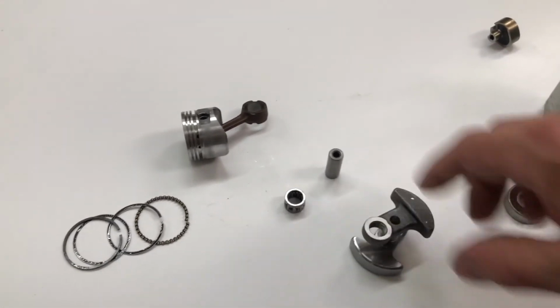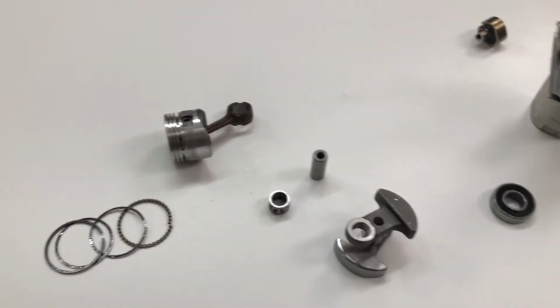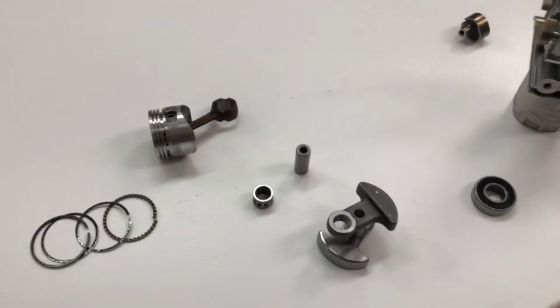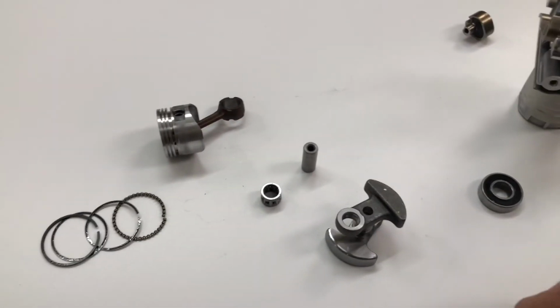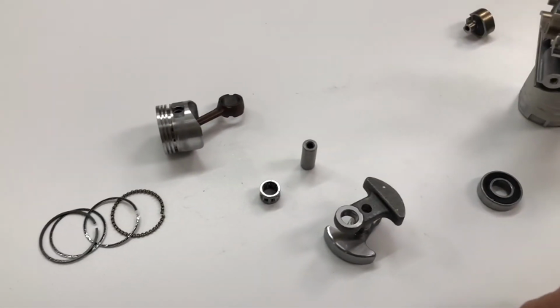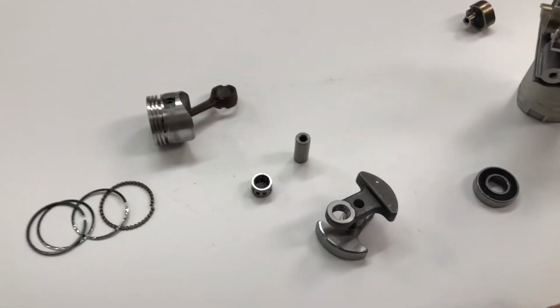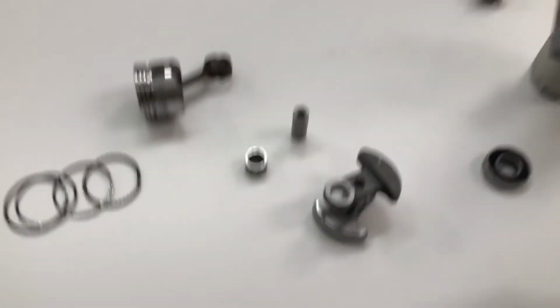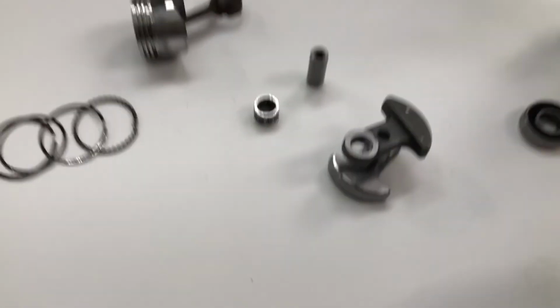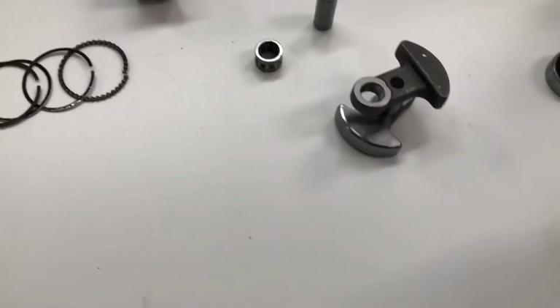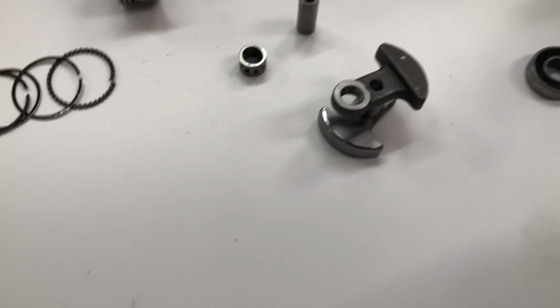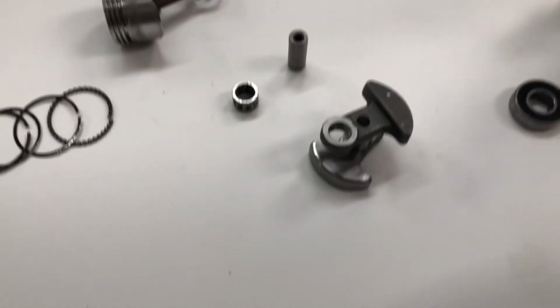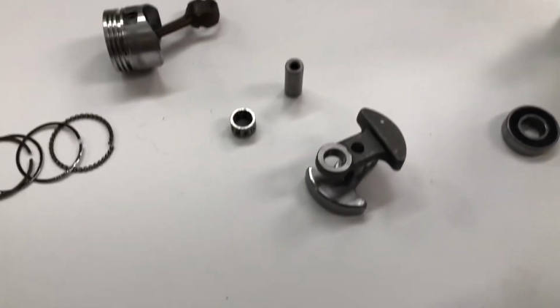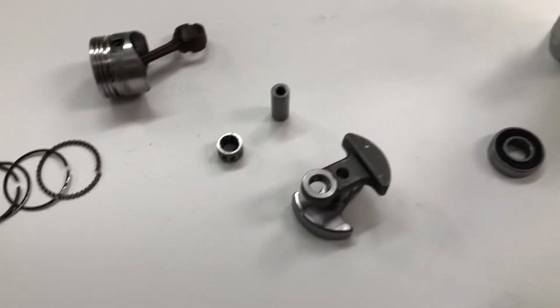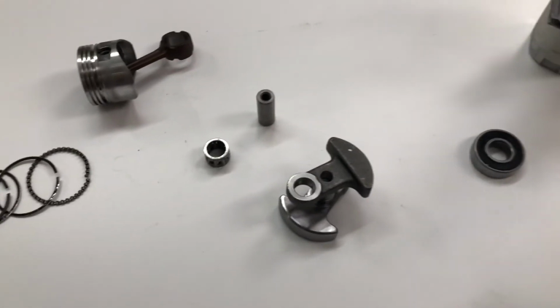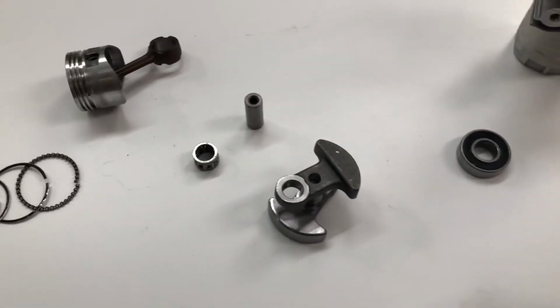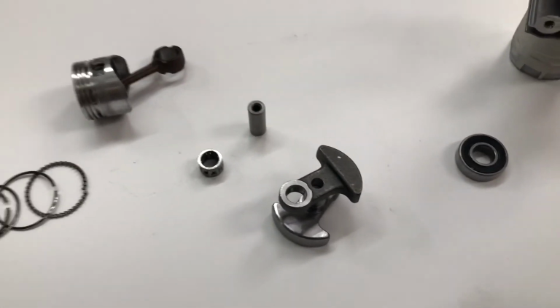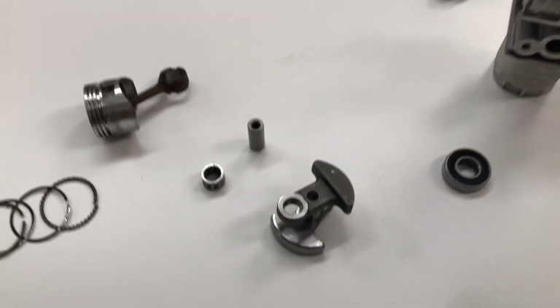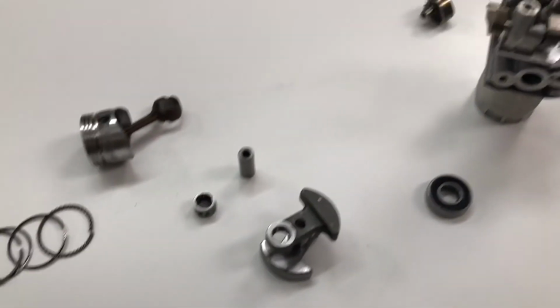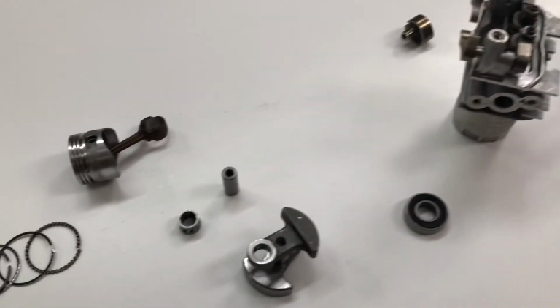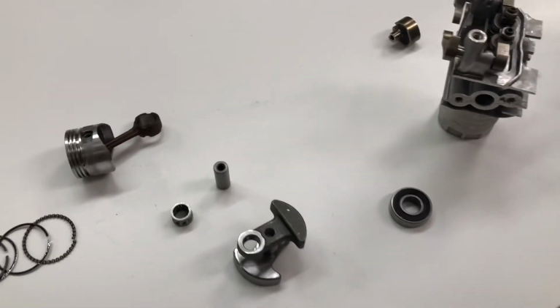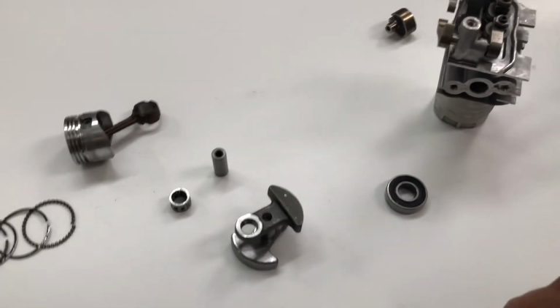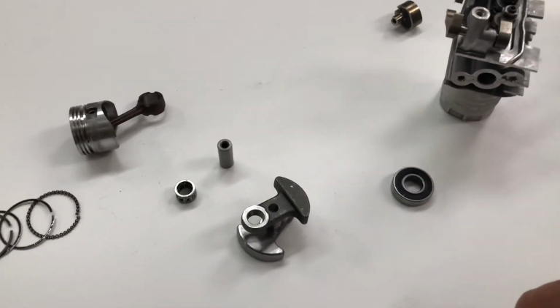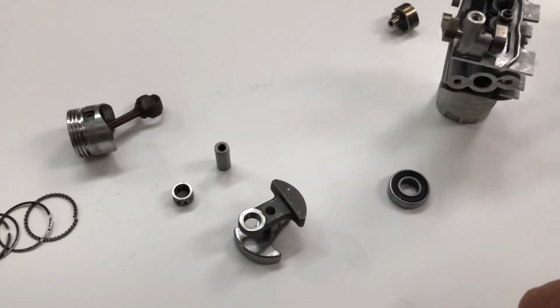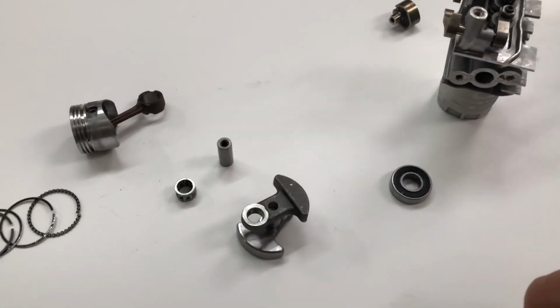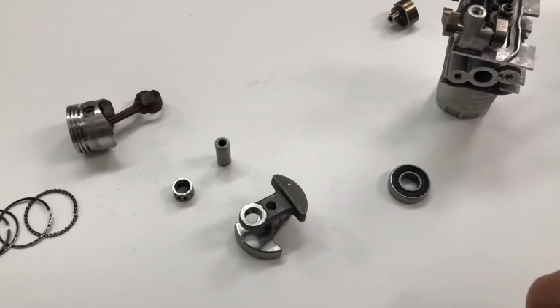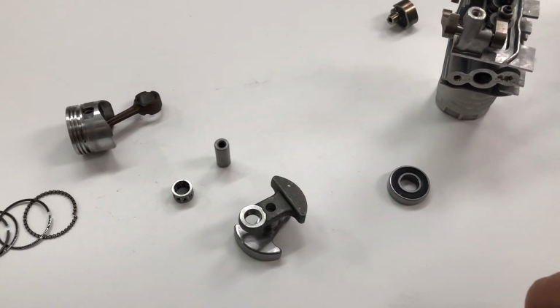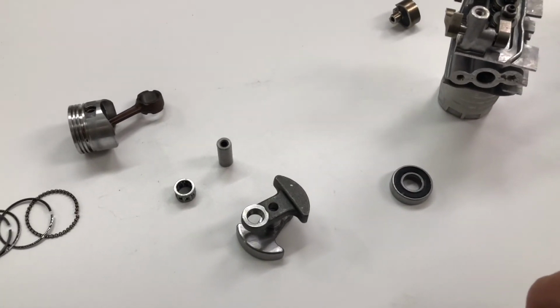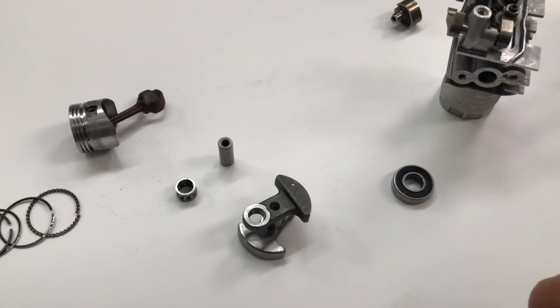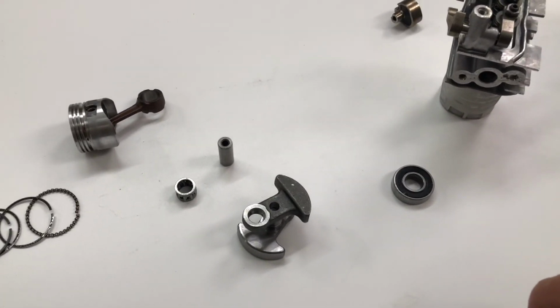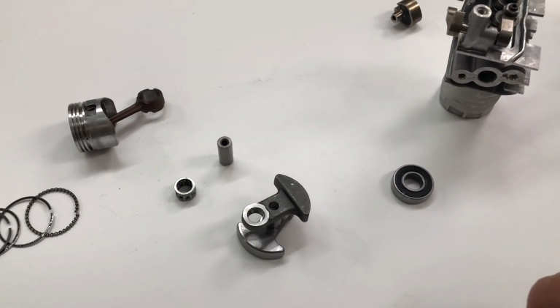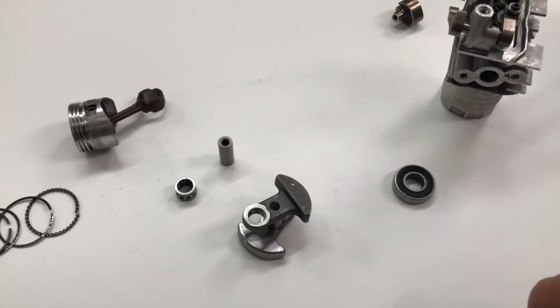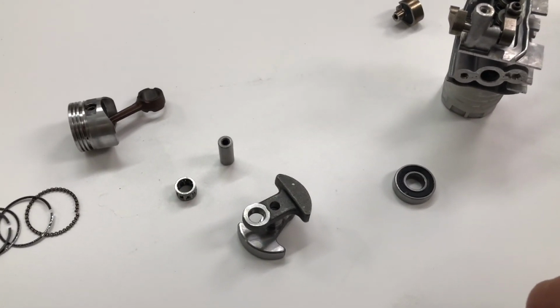That is part one of the V12 engine build.